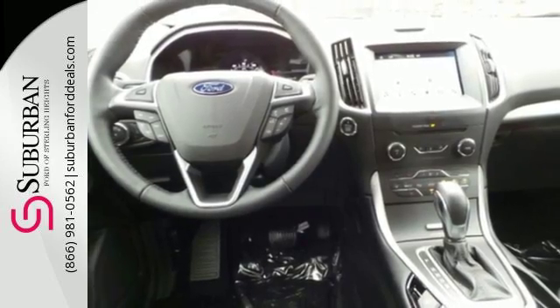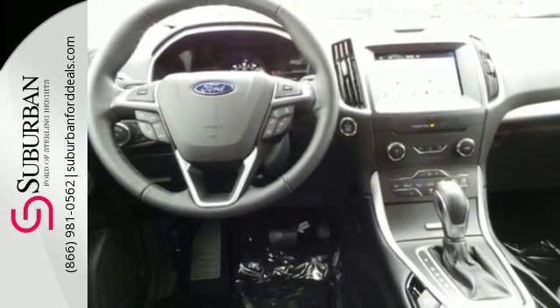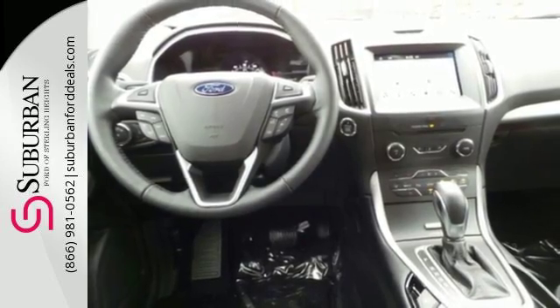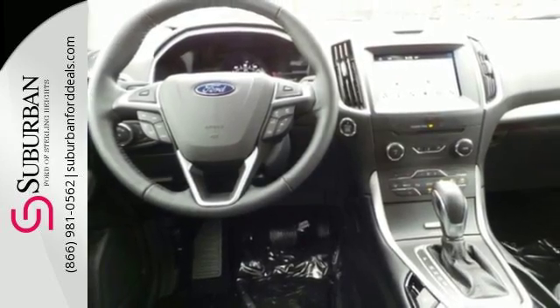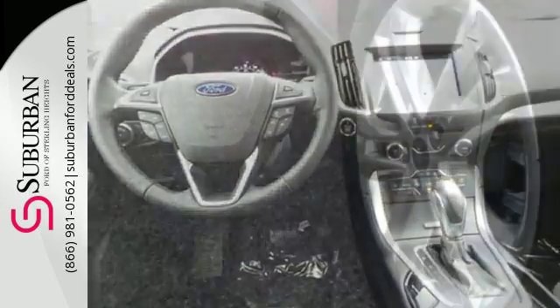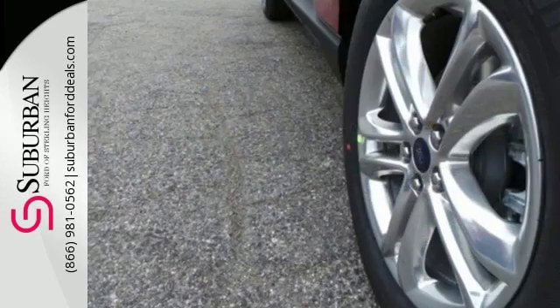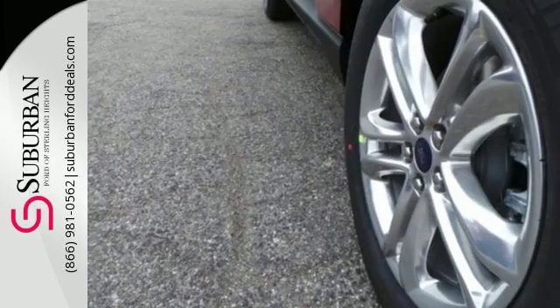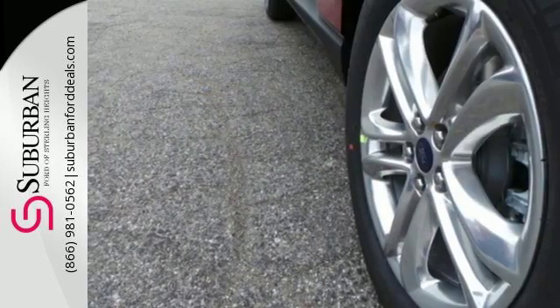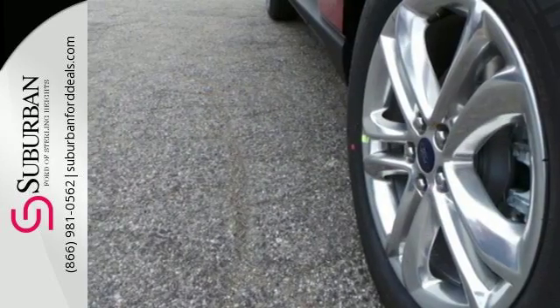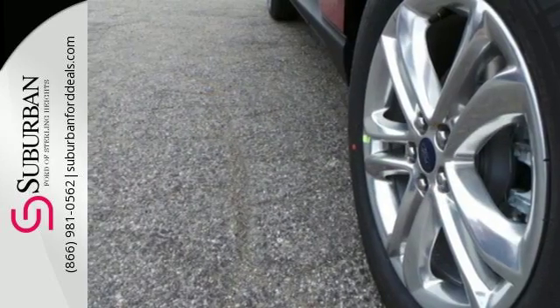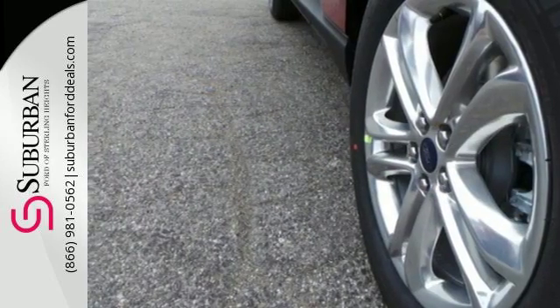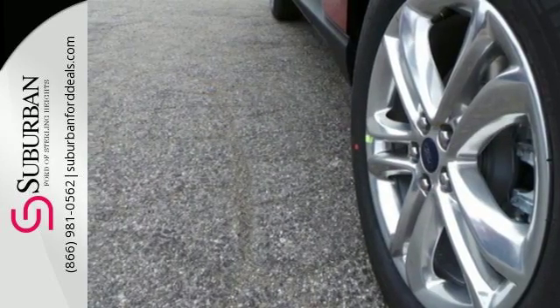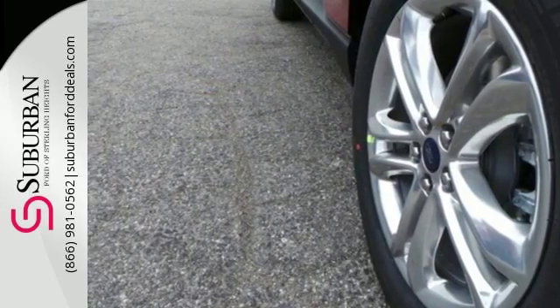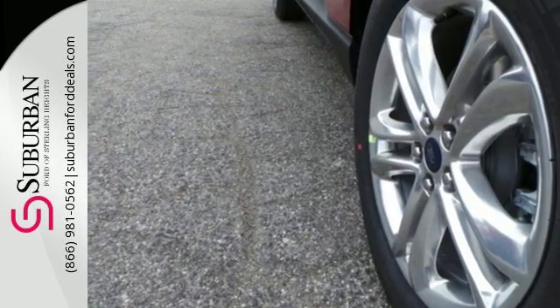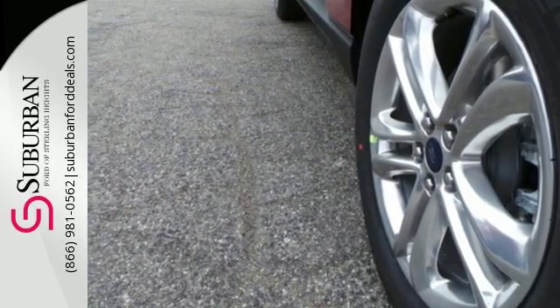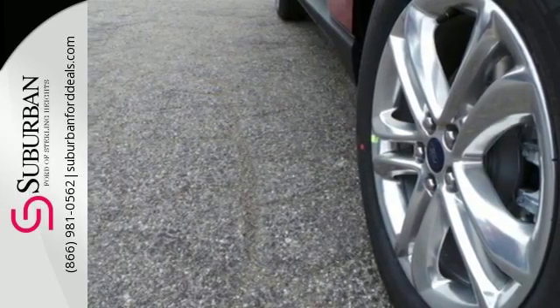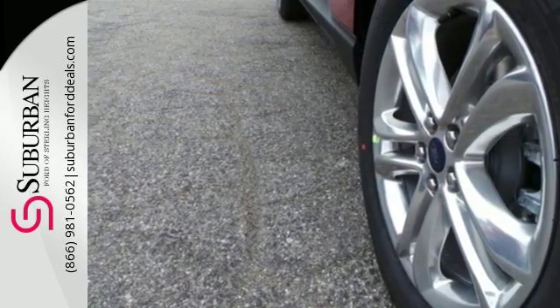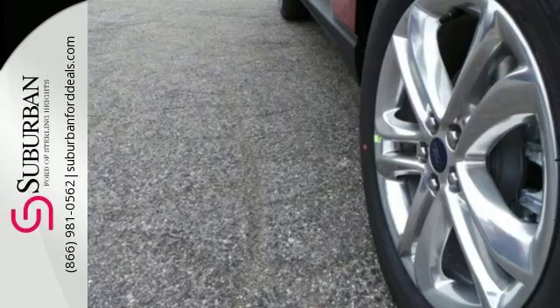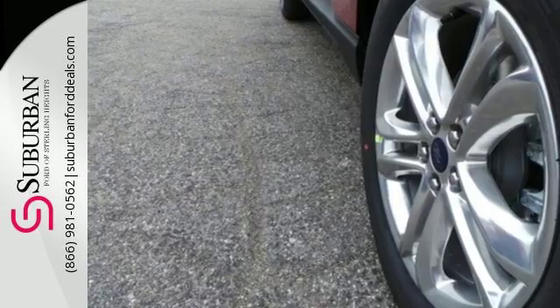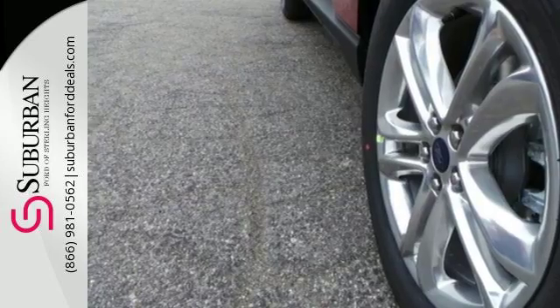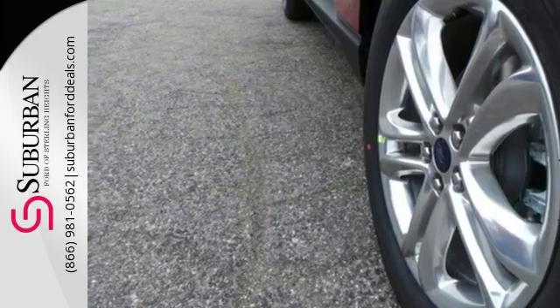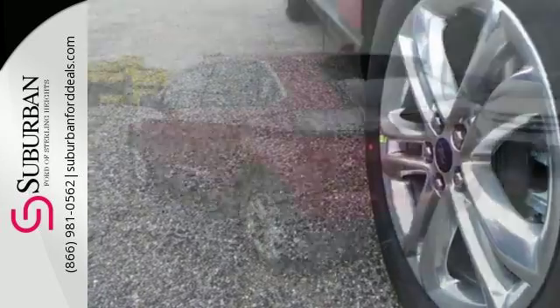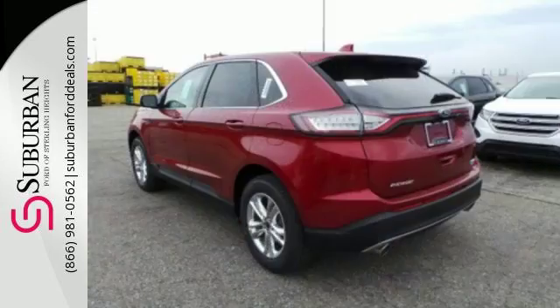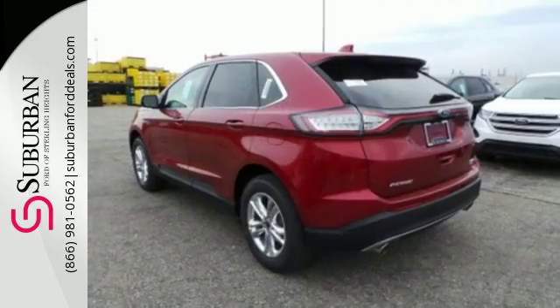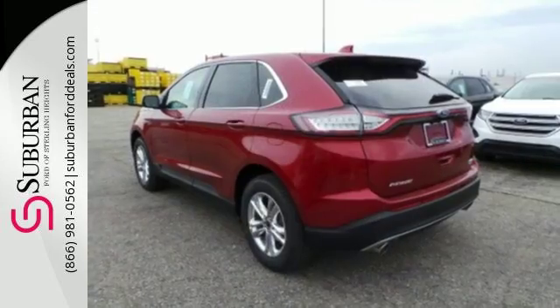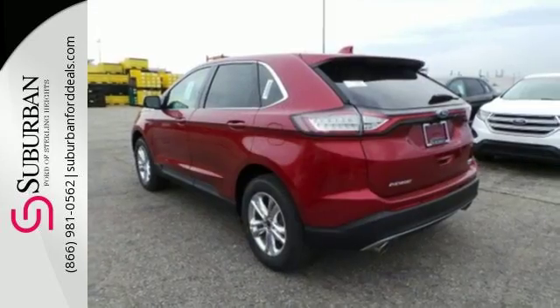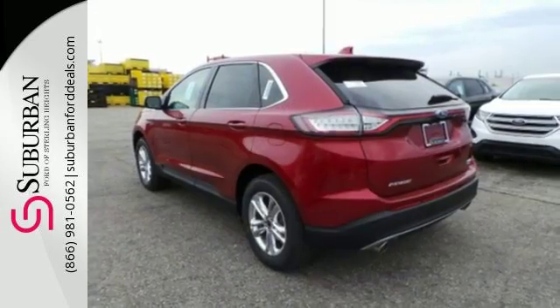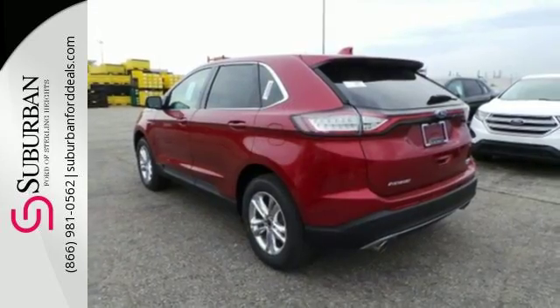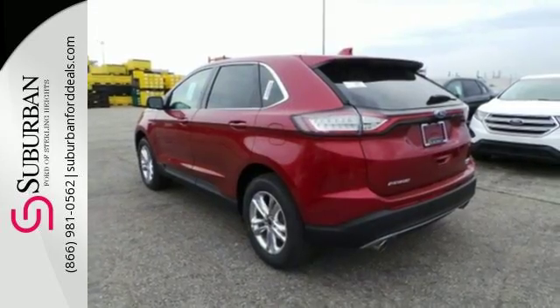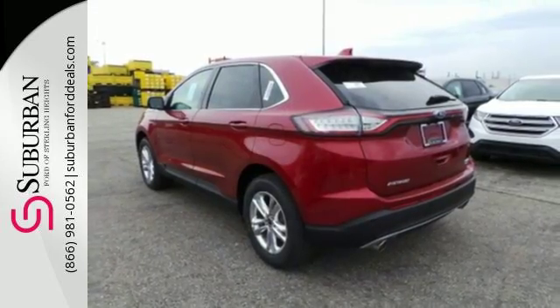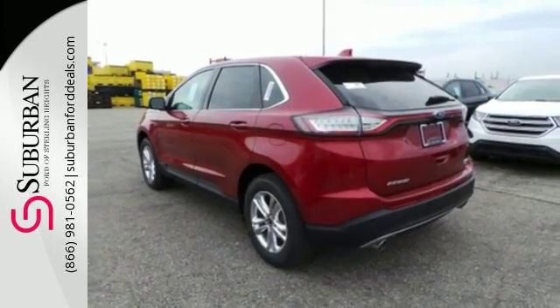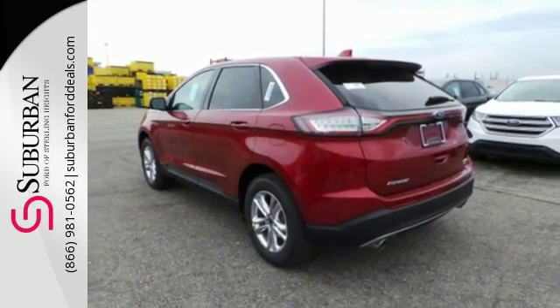And while the rear cargo management system helps organize your life, the safety canopy system adds another layer of safety during unexpected moments.